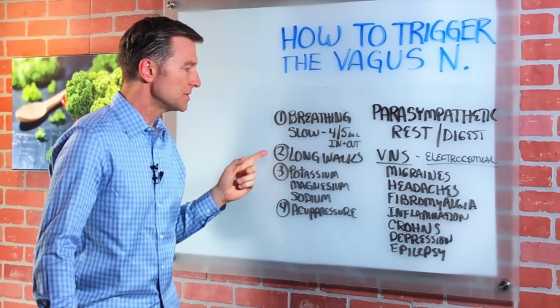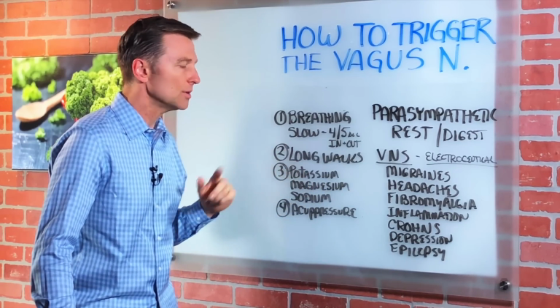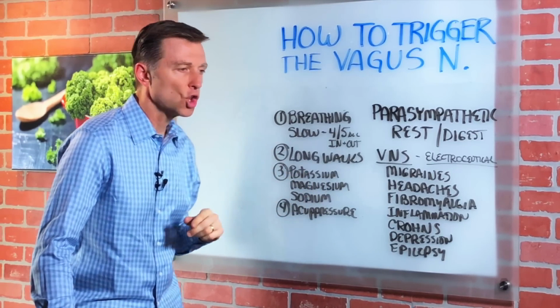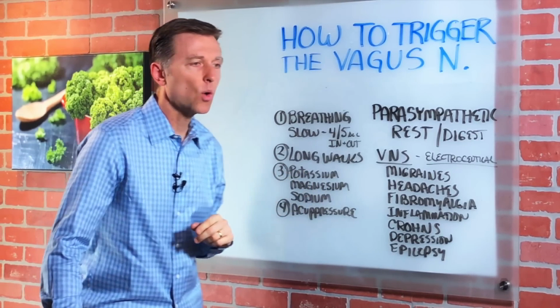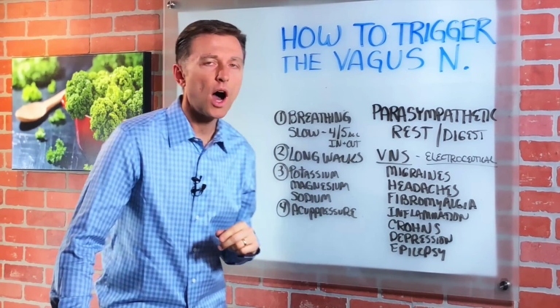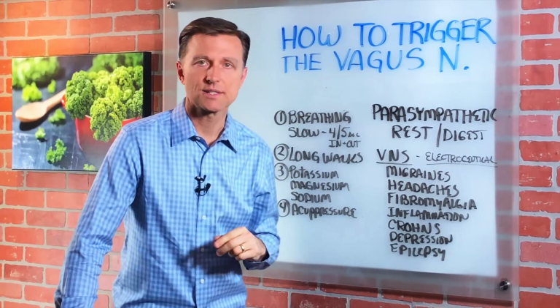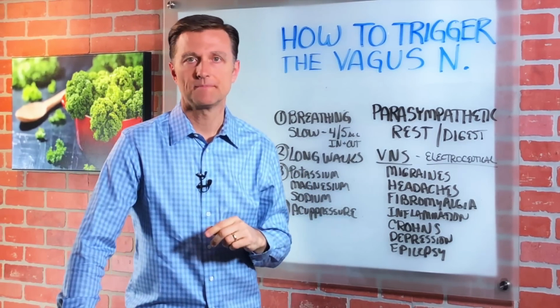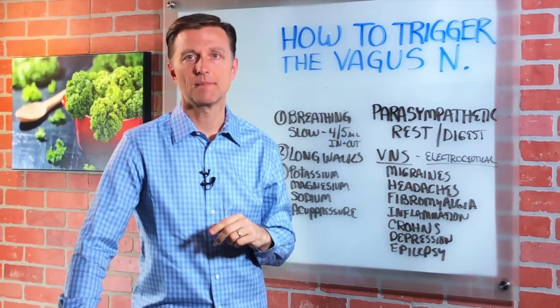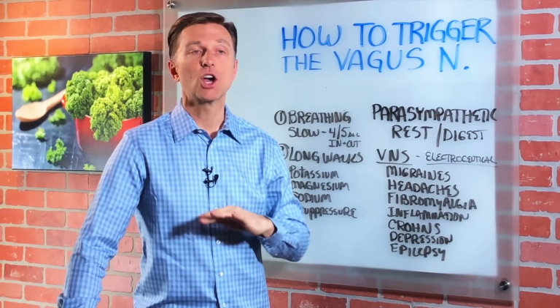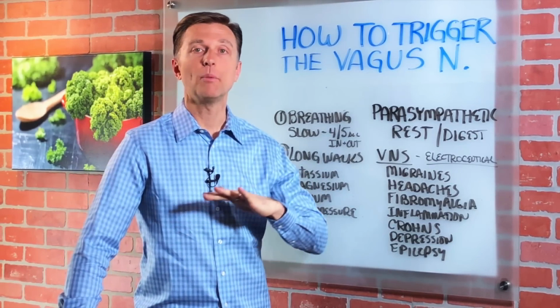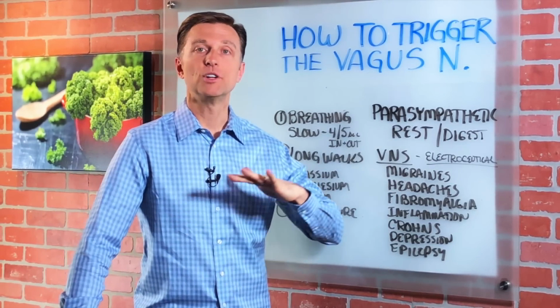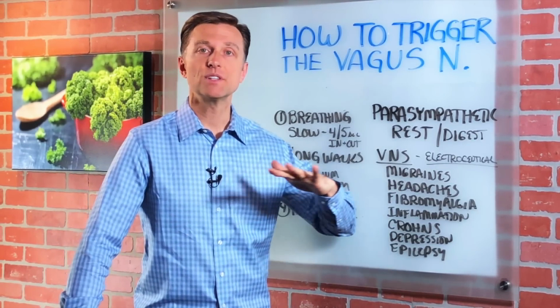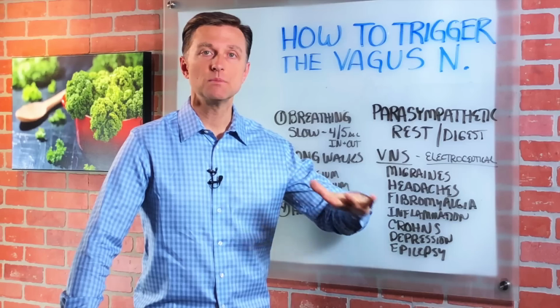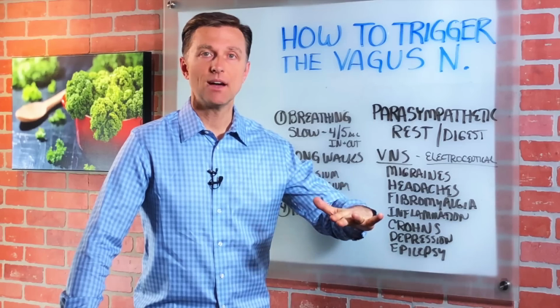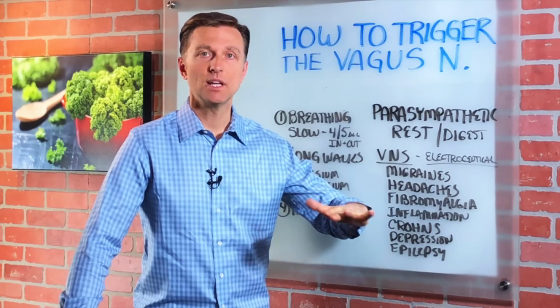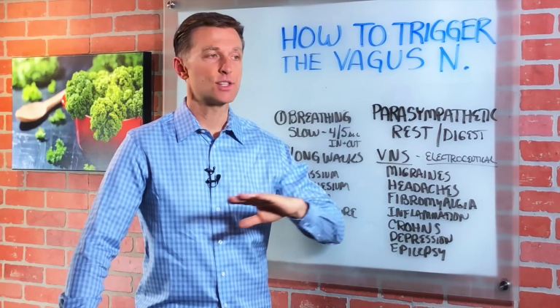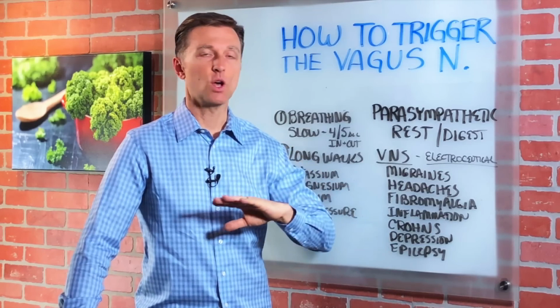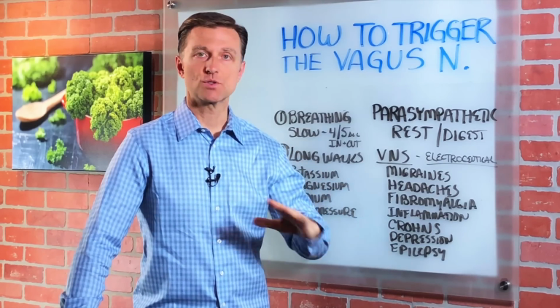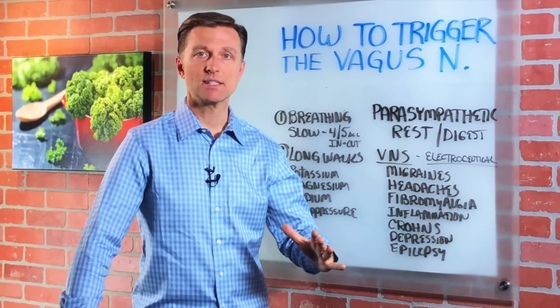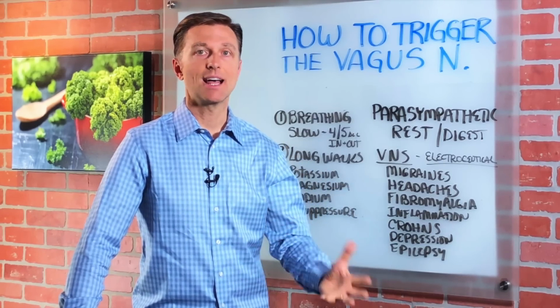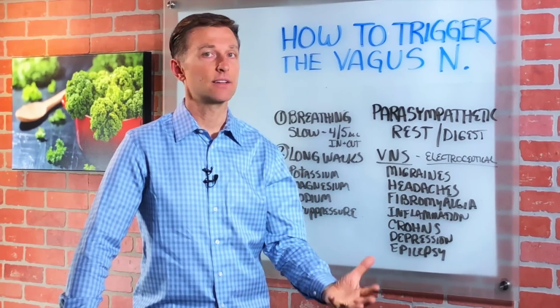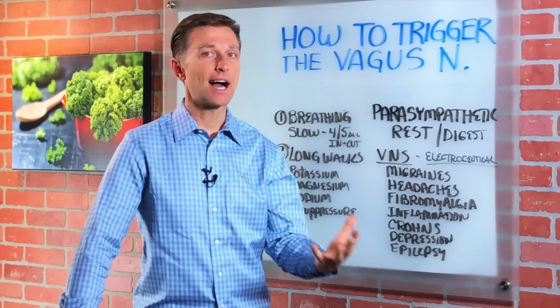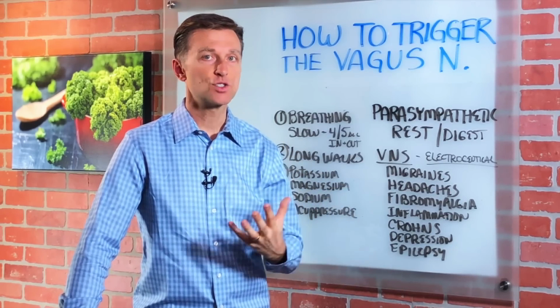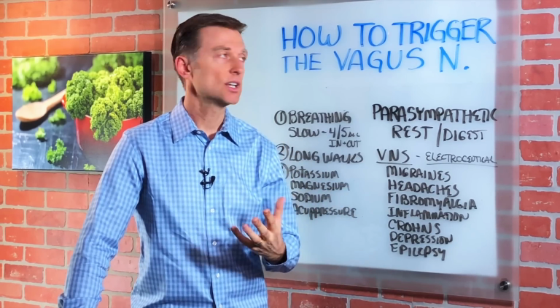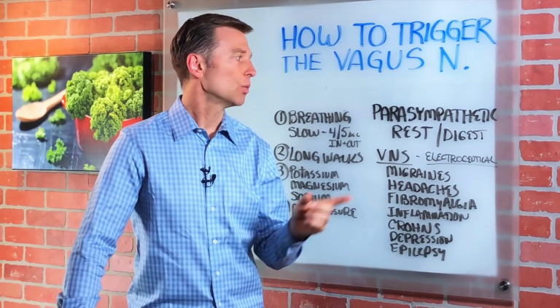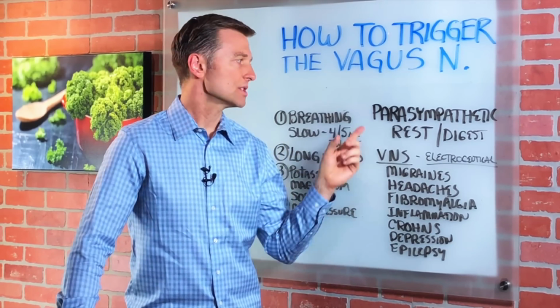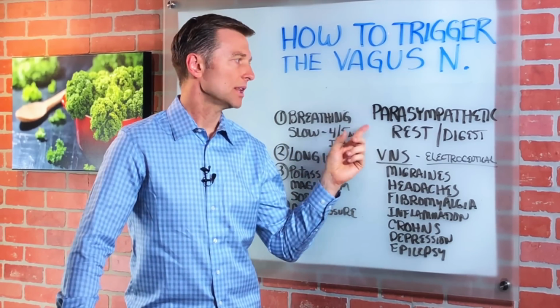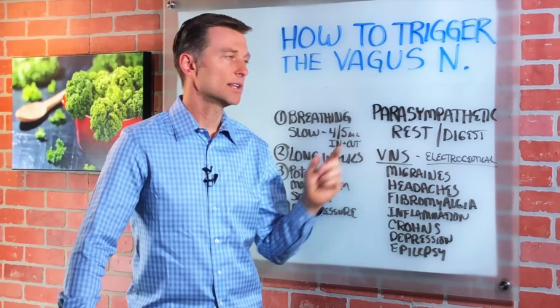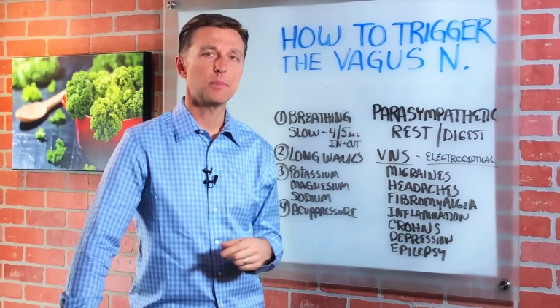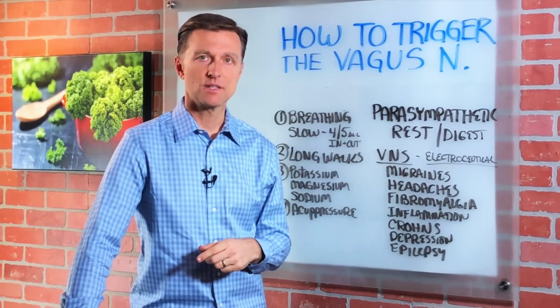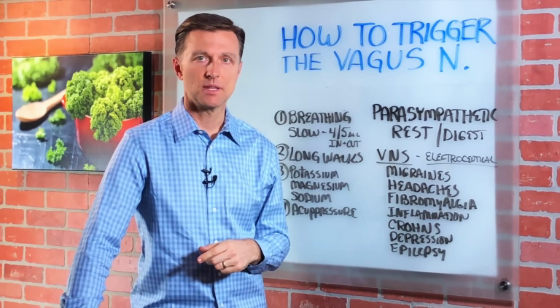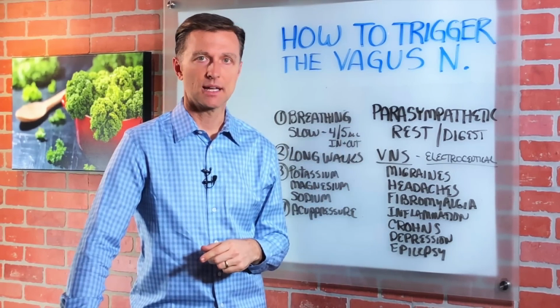Number two: long walks. They calm the nervous system down — it's low stress, and a lot of oxygen will stimulate the parasympathetic.